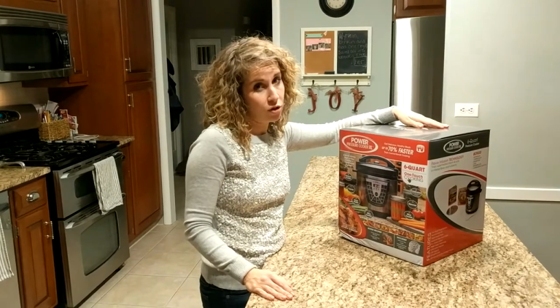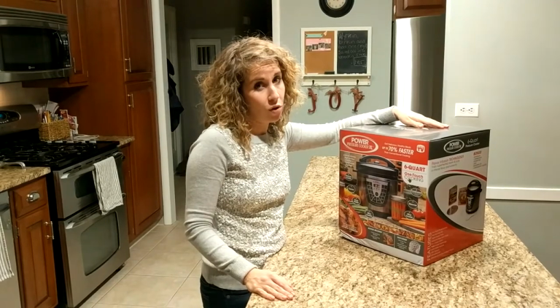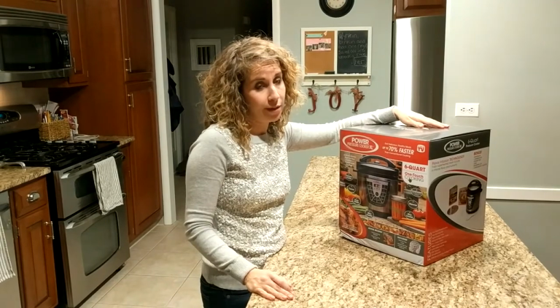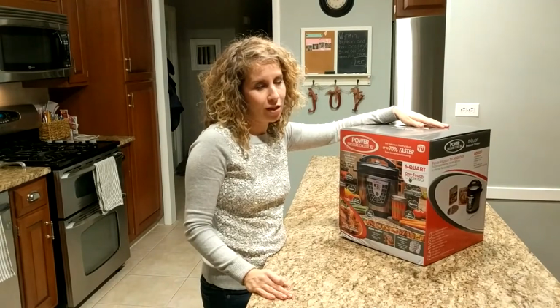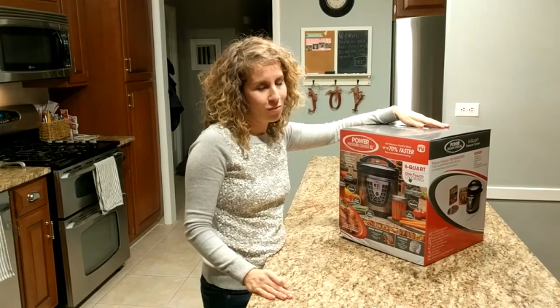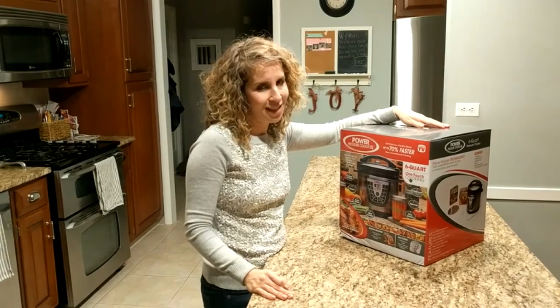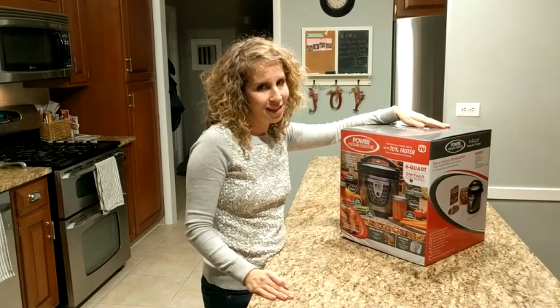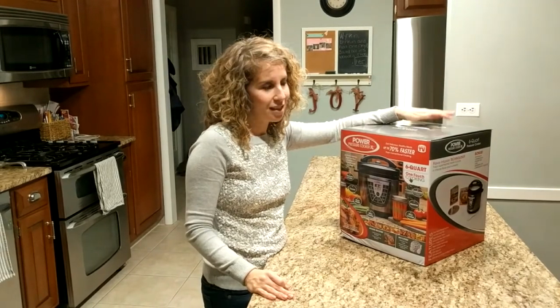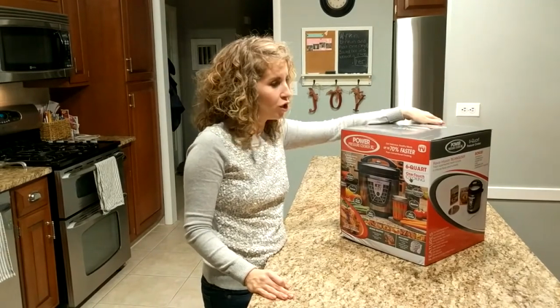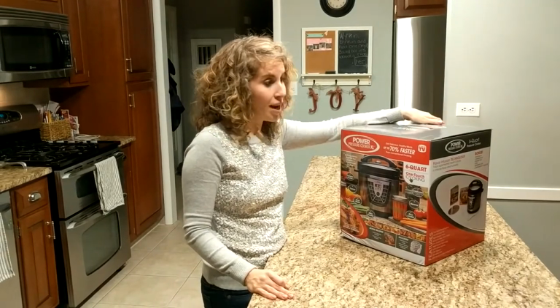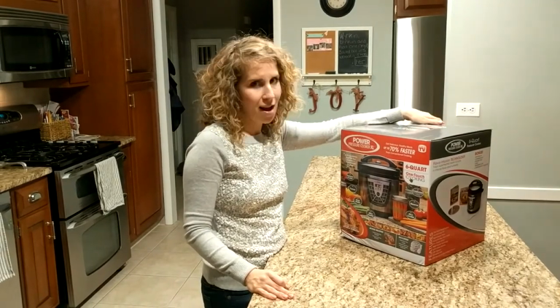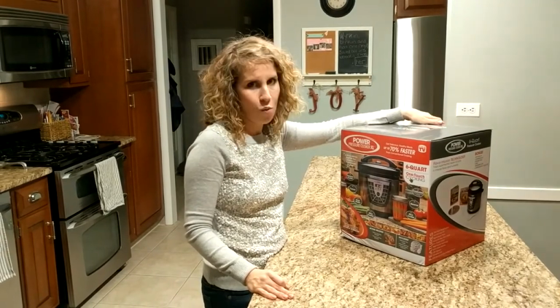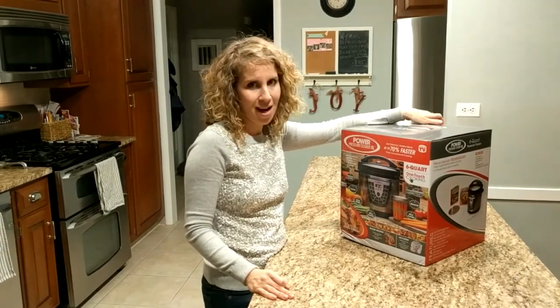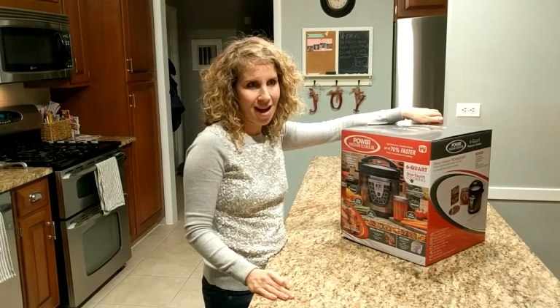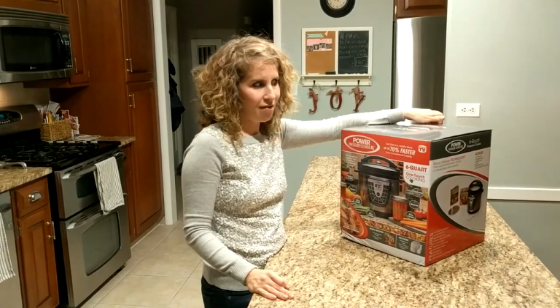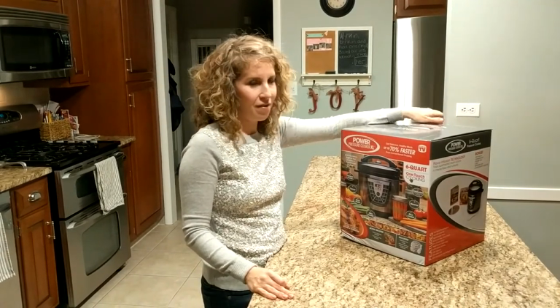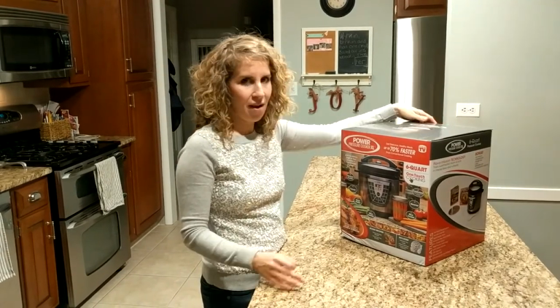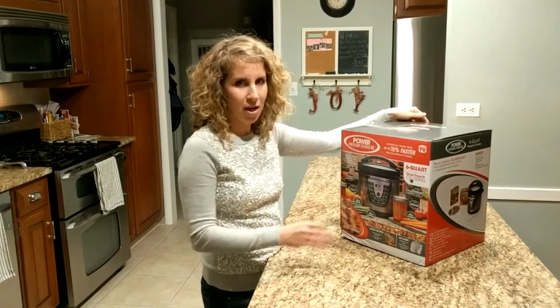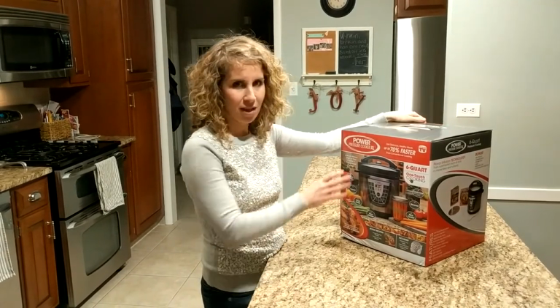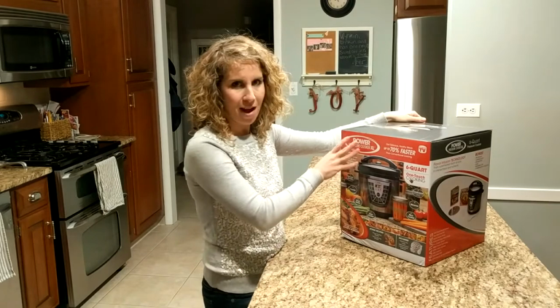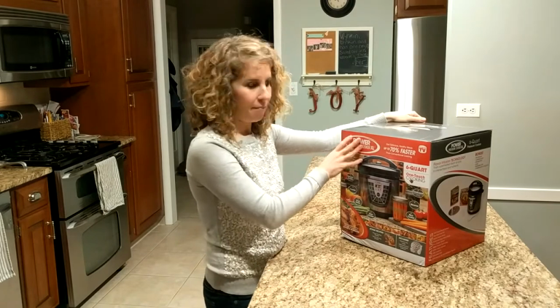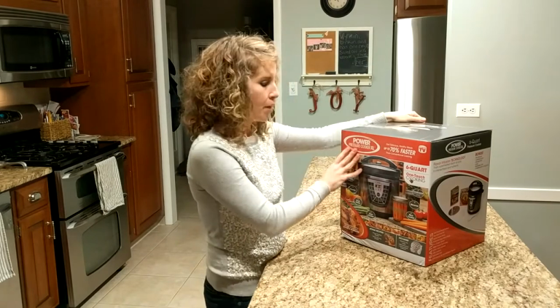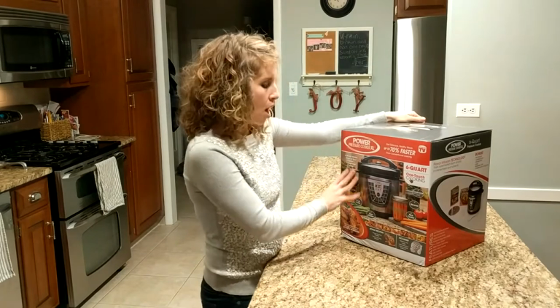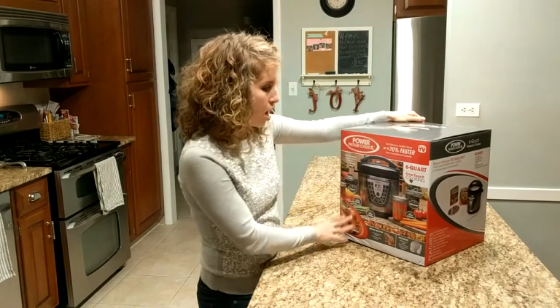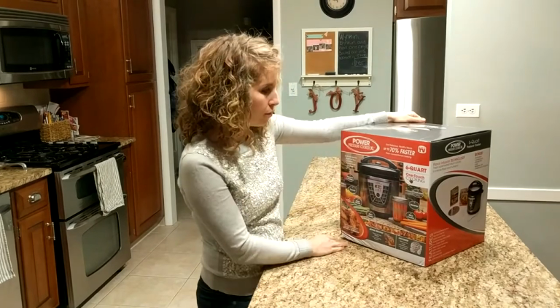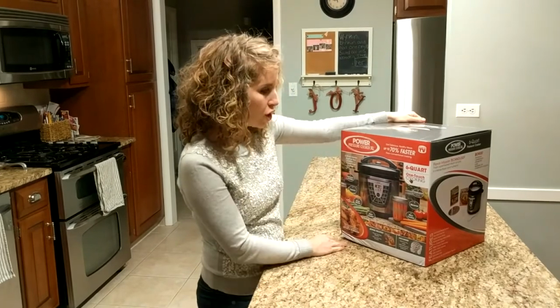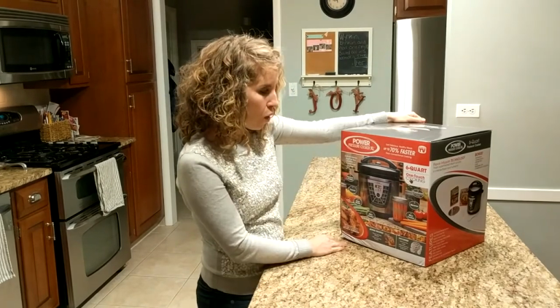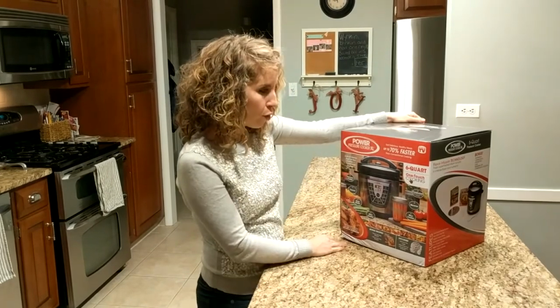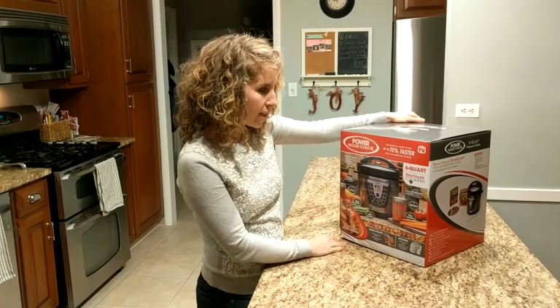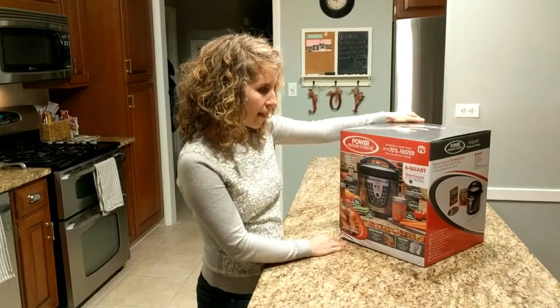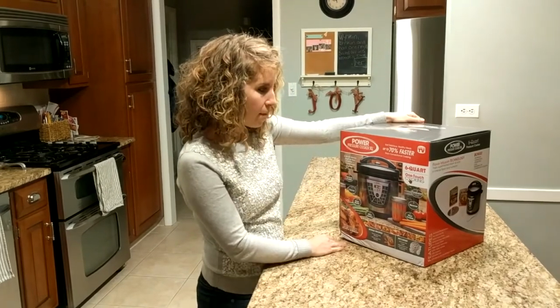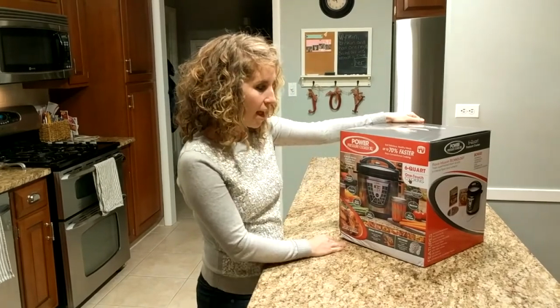I was able to get it for $55. So I was like, sweet — $55 to try it out, why not? Not bad. So I'm pretty excited about it.